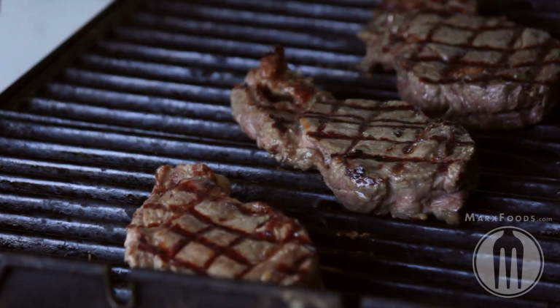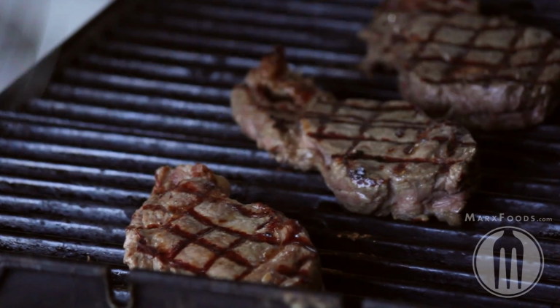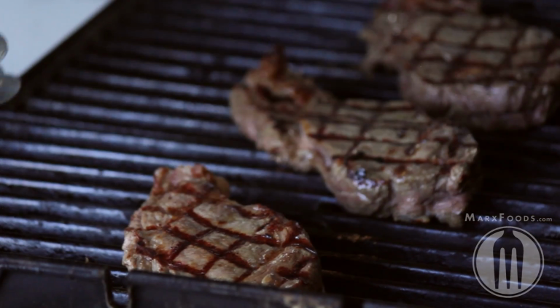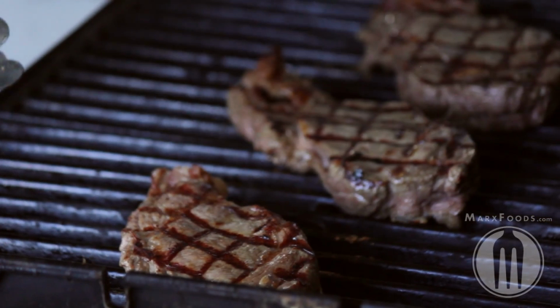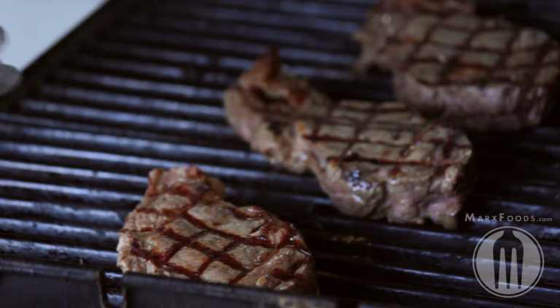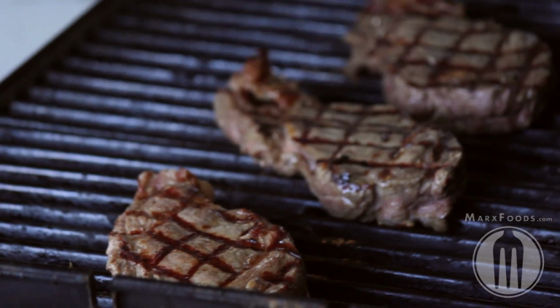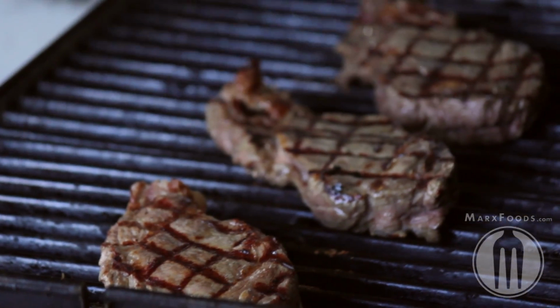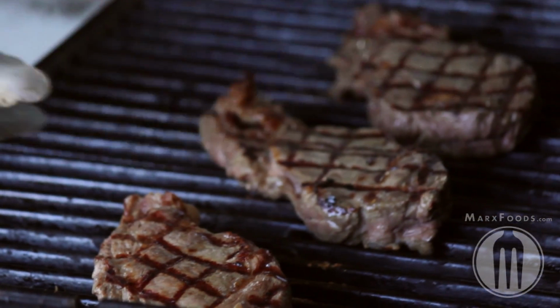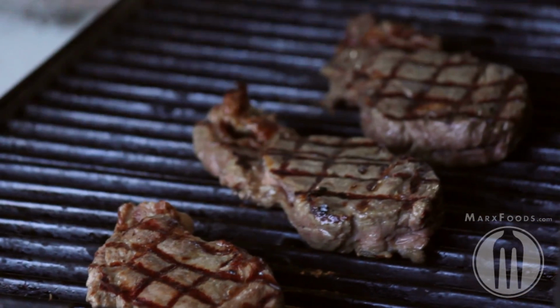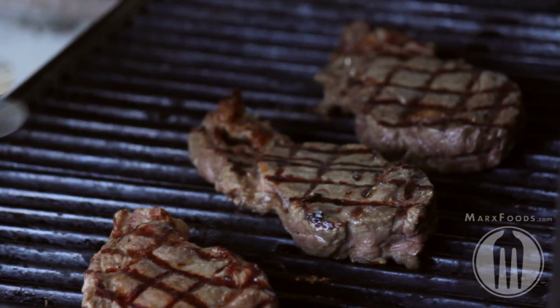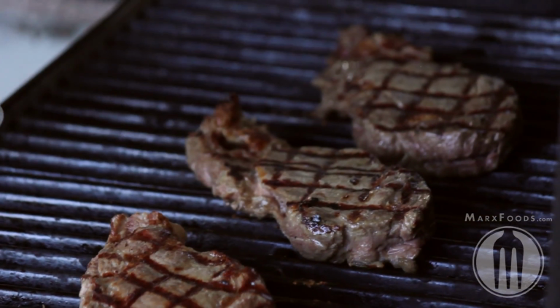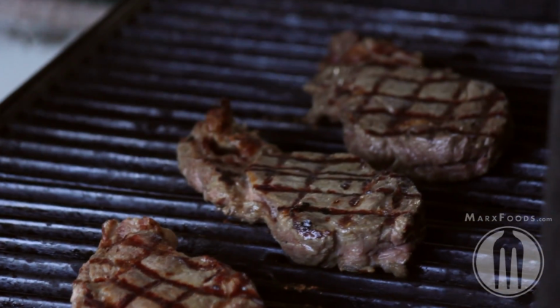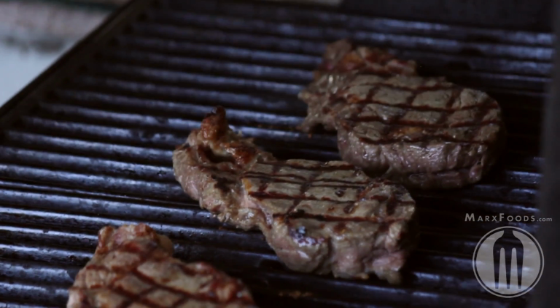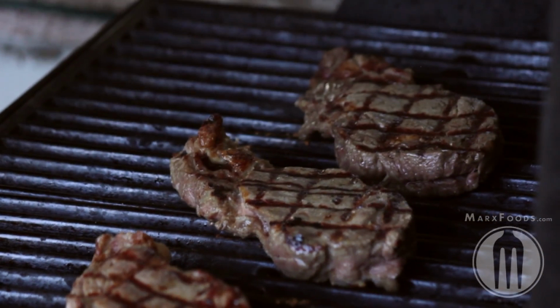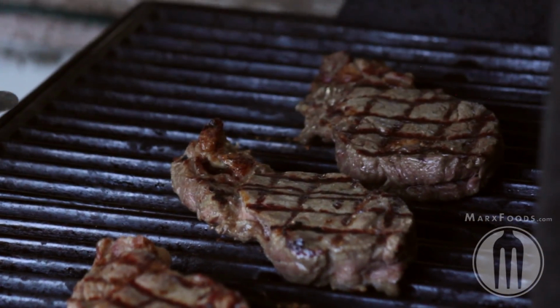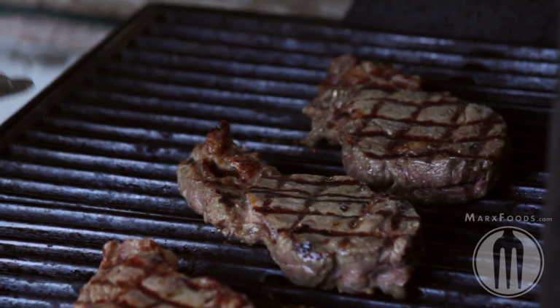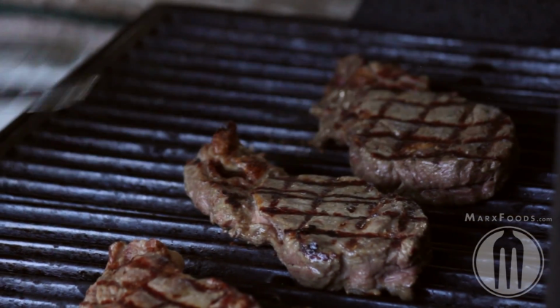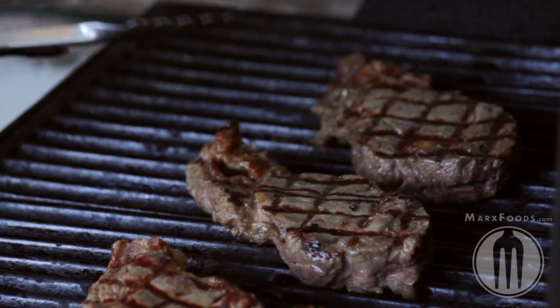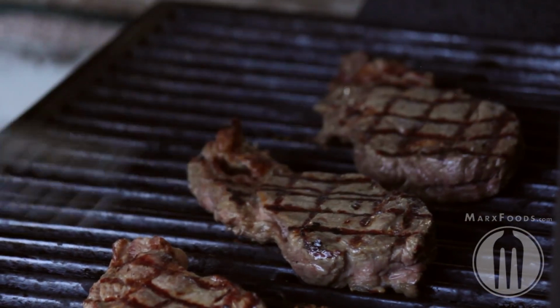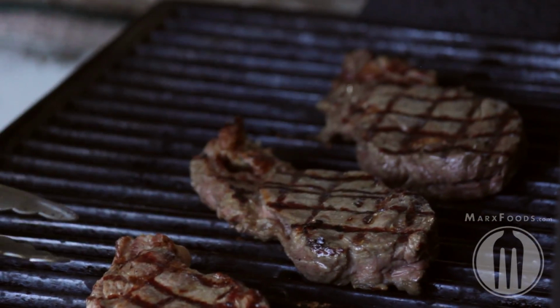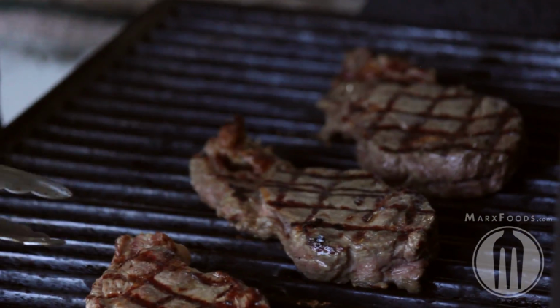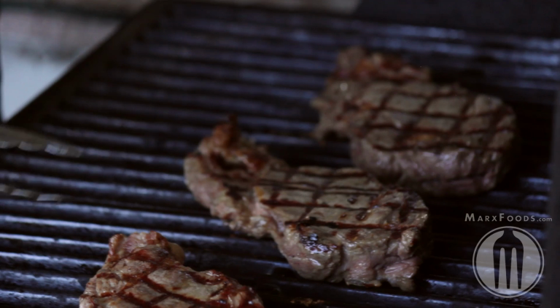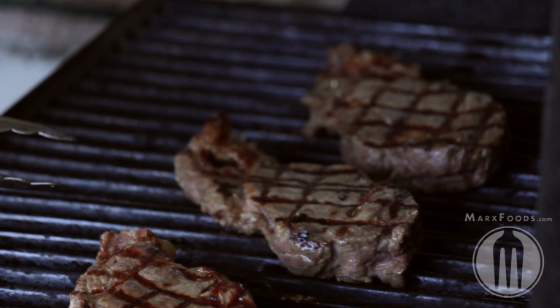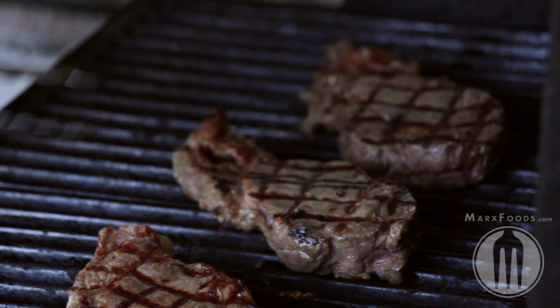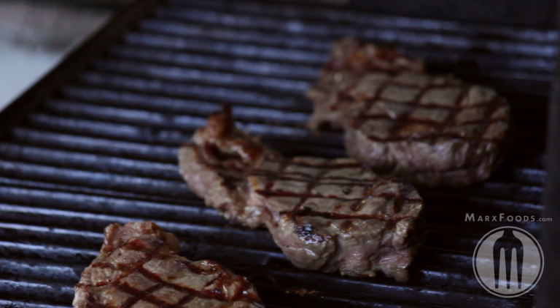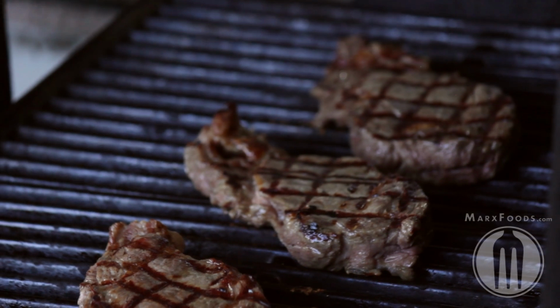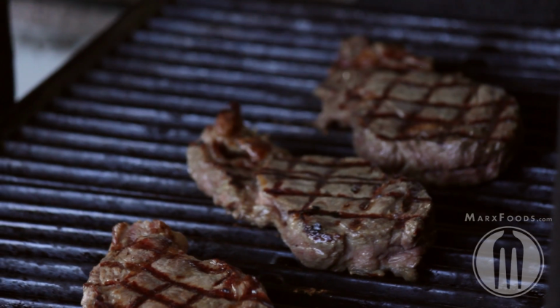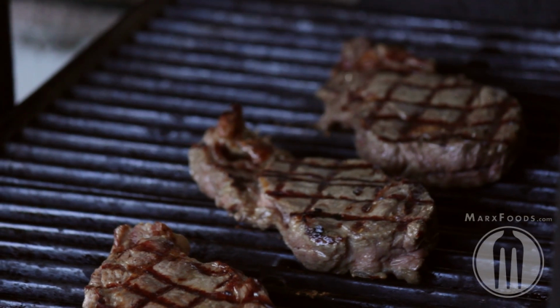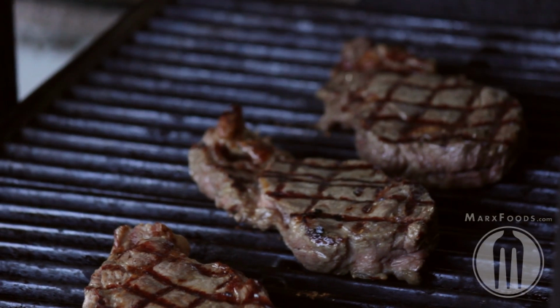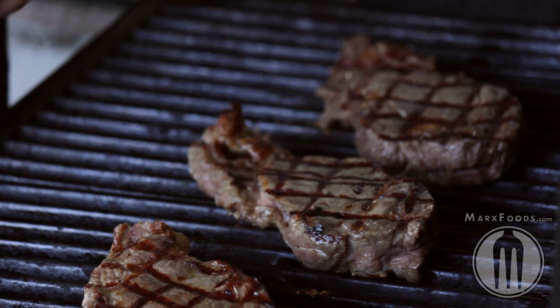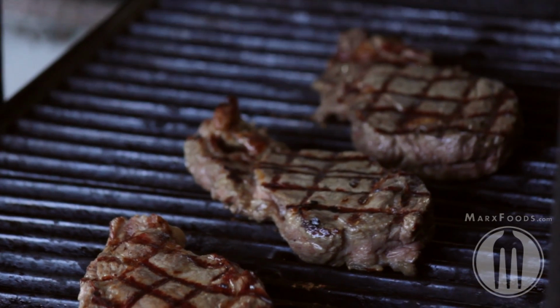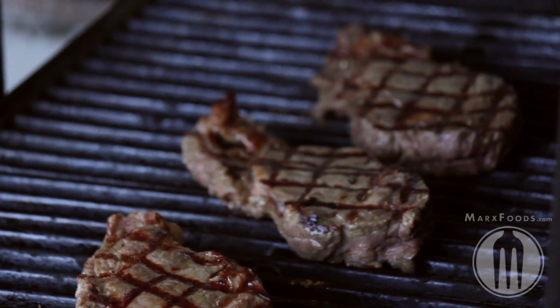And if you have multiple steaks on your grill, you can tell the doneness of each one based on which position it's at — 1, 2, 3, or 4.